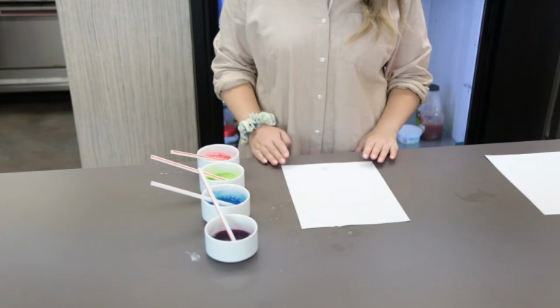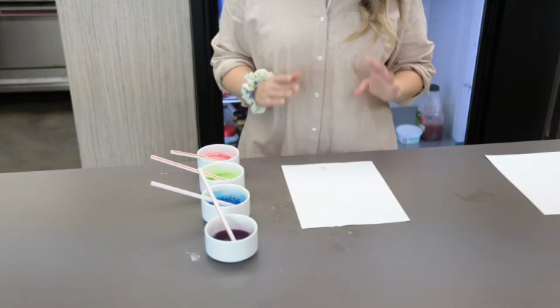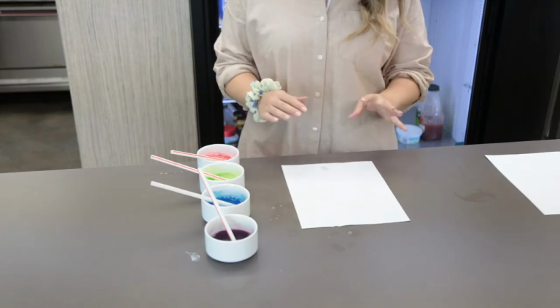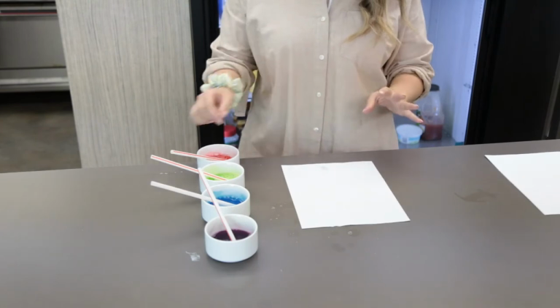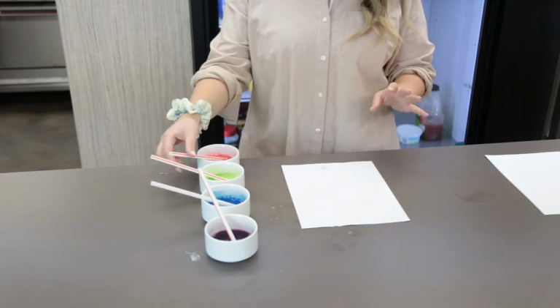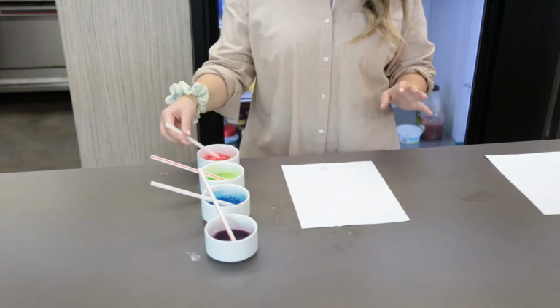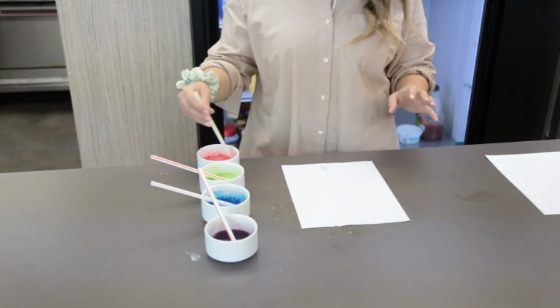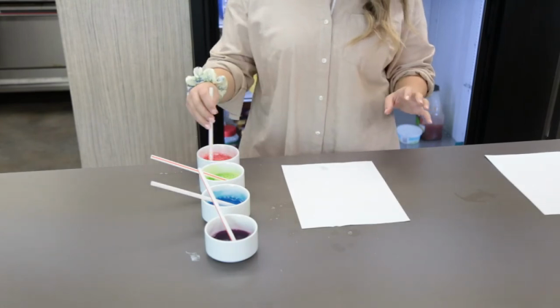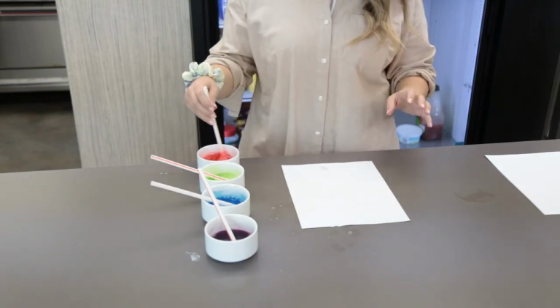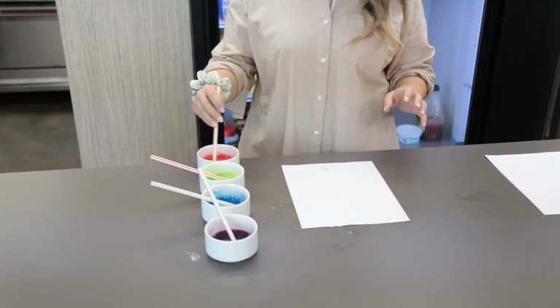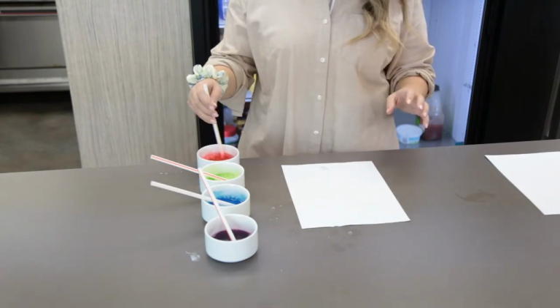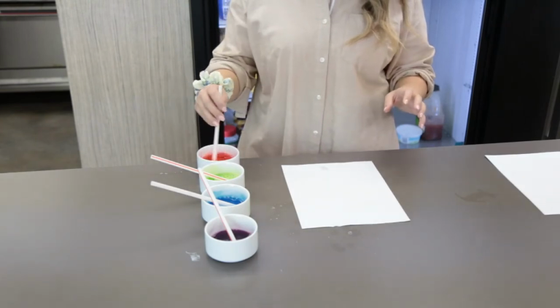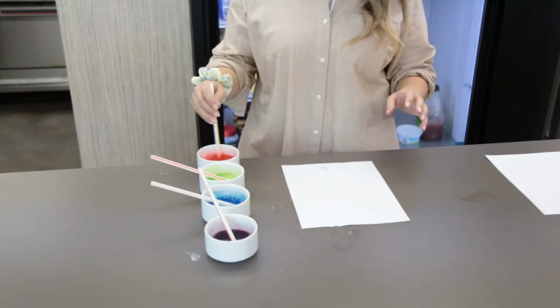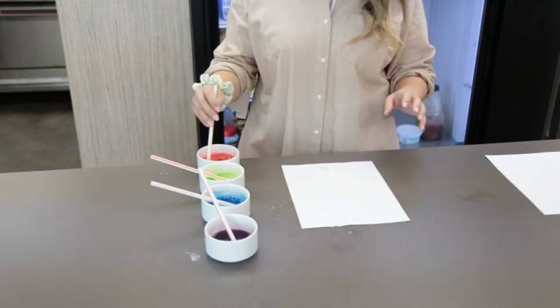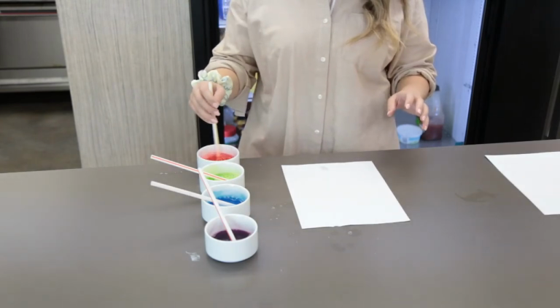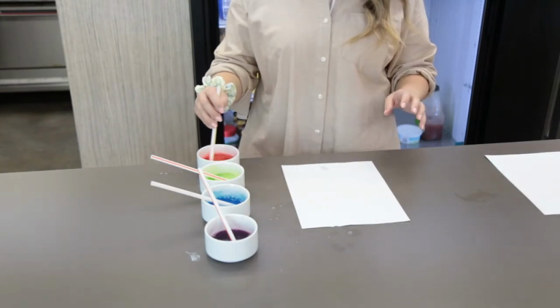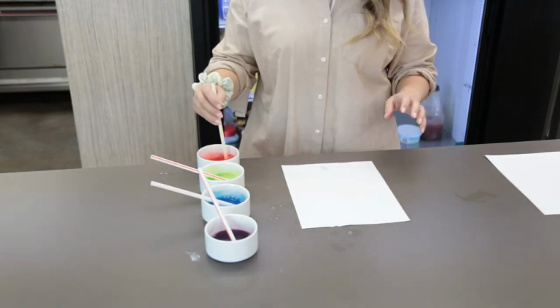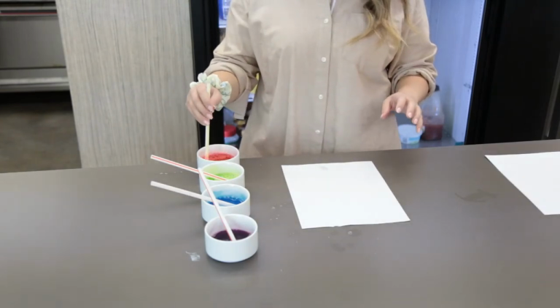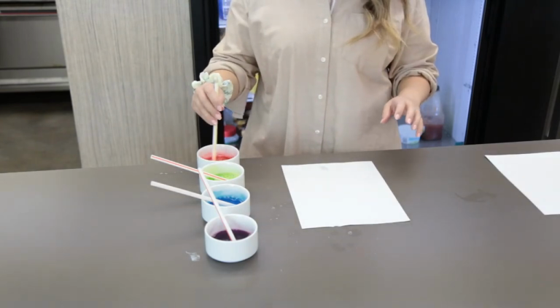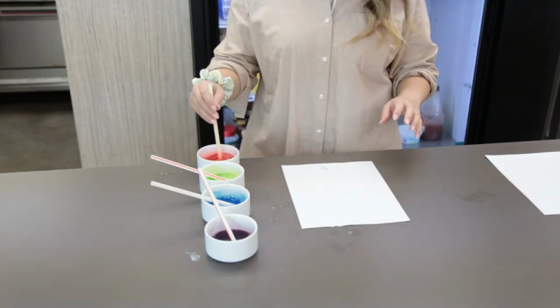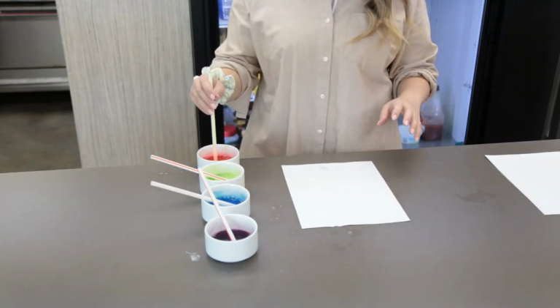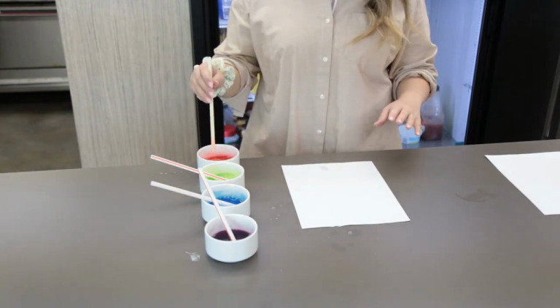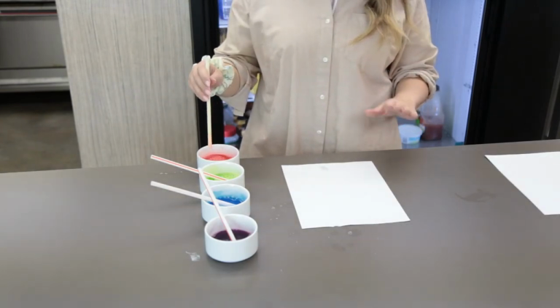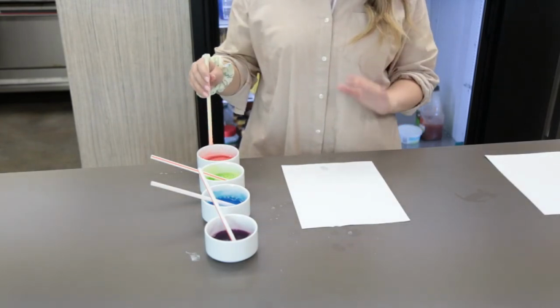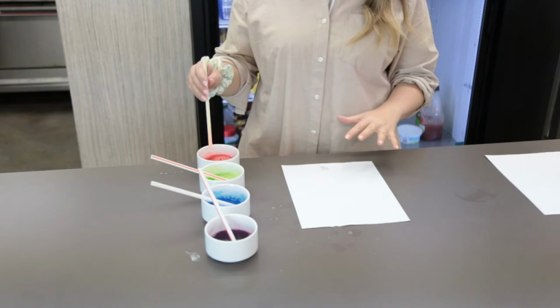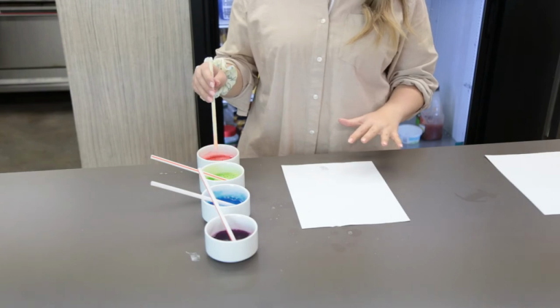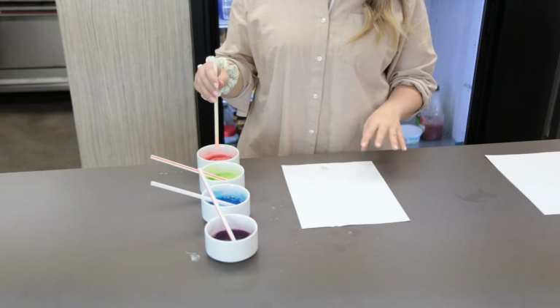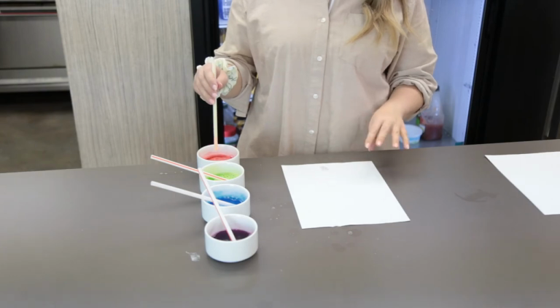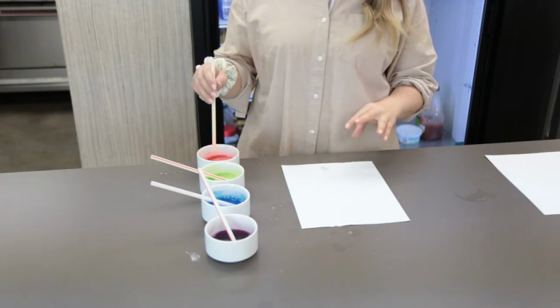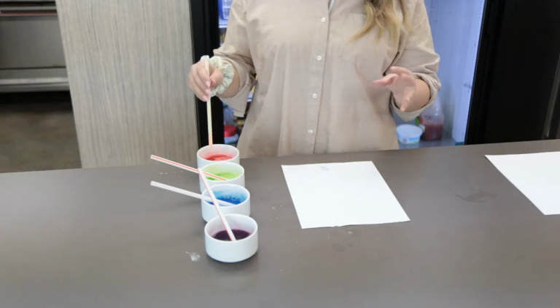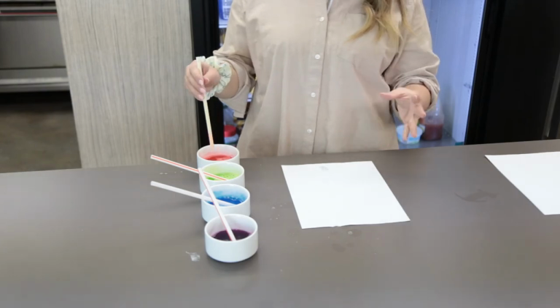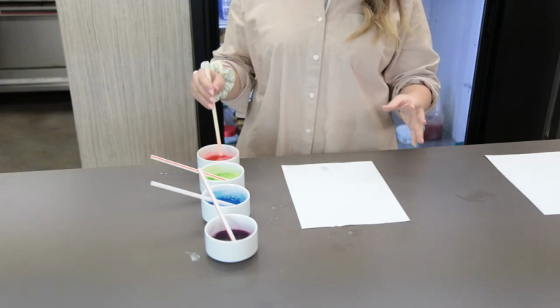Now take your different colors and blow bubbles onto your paper to paint with them.